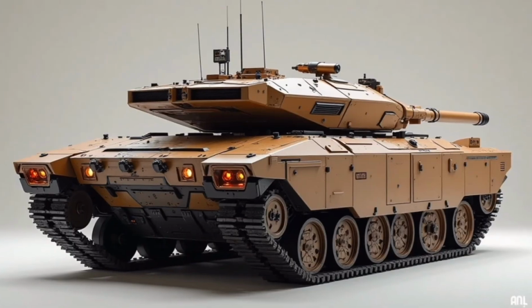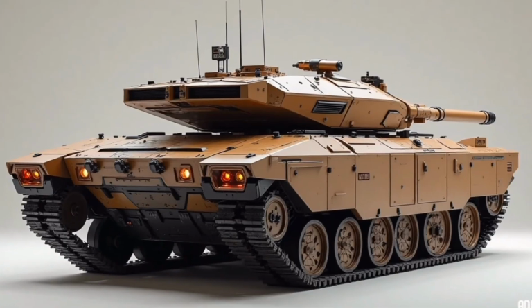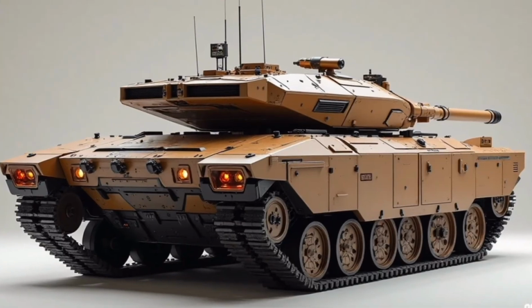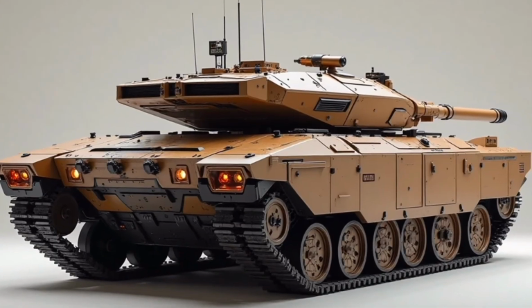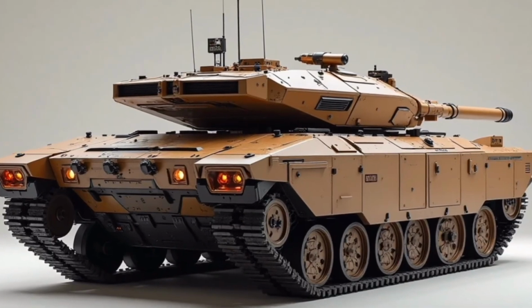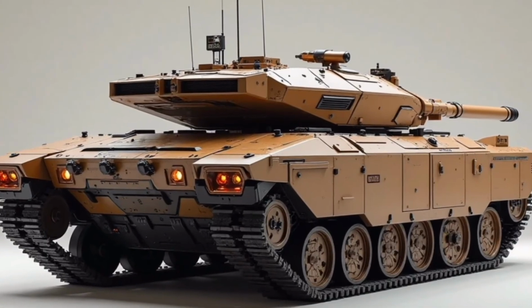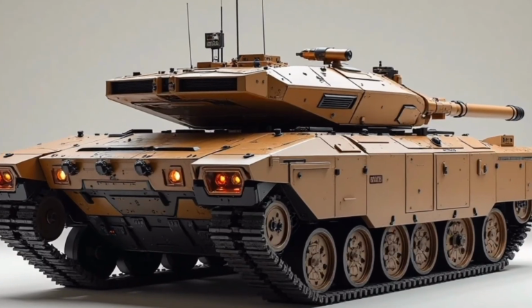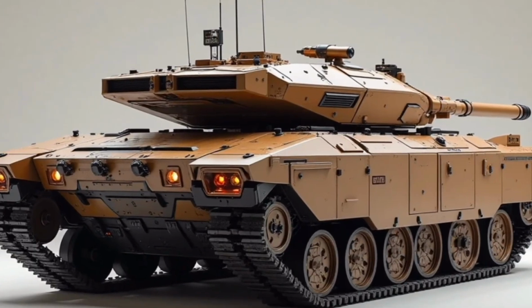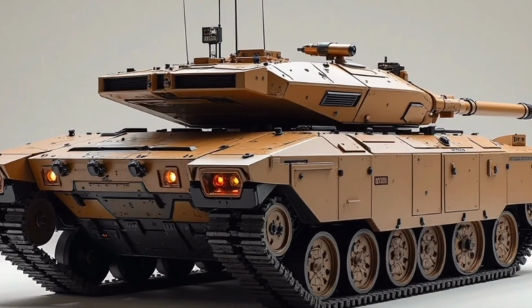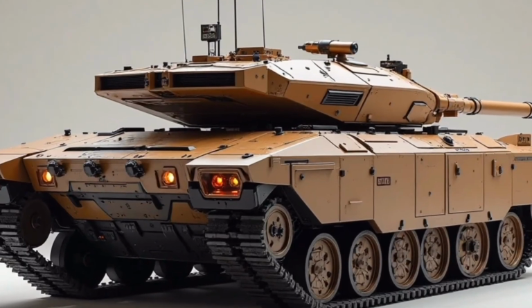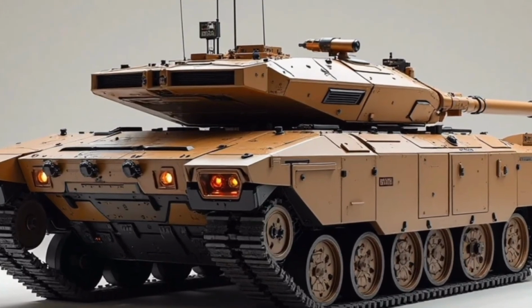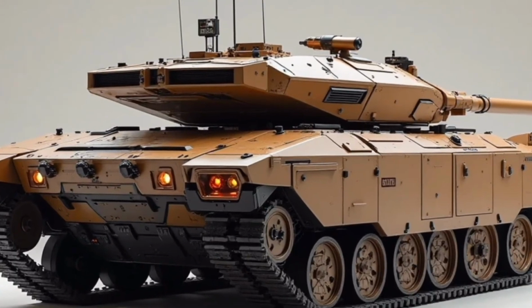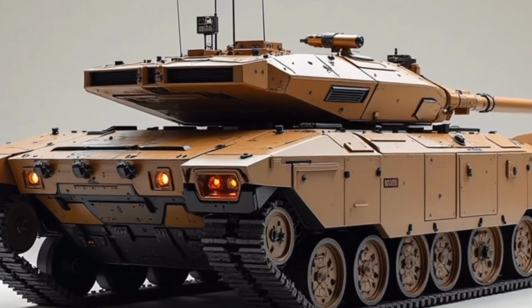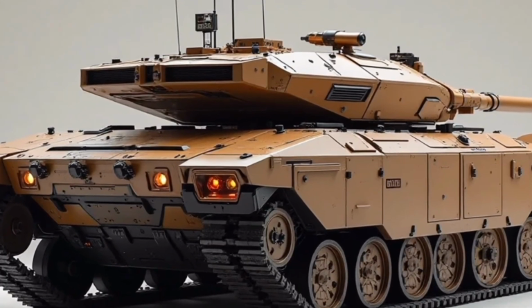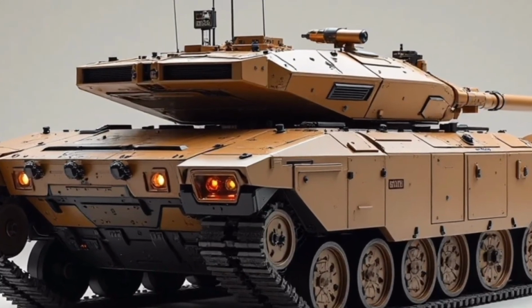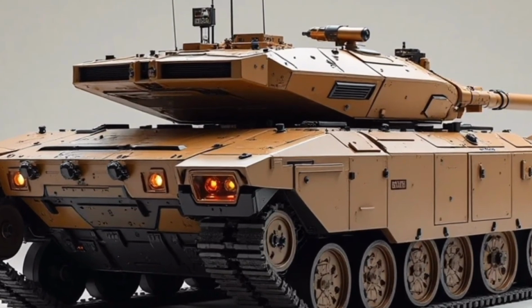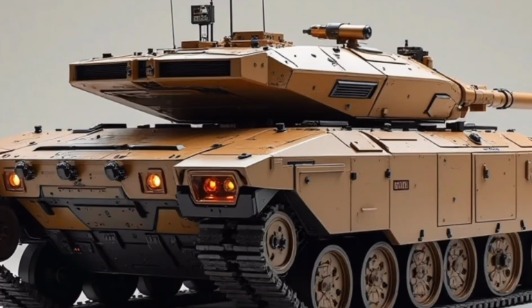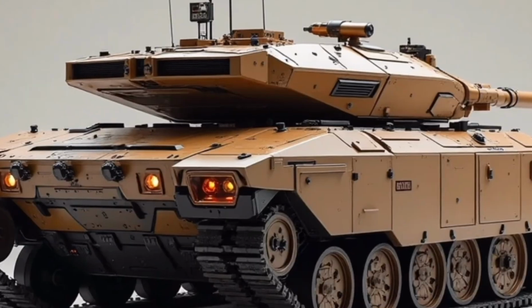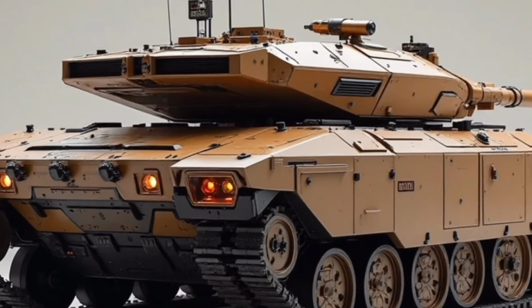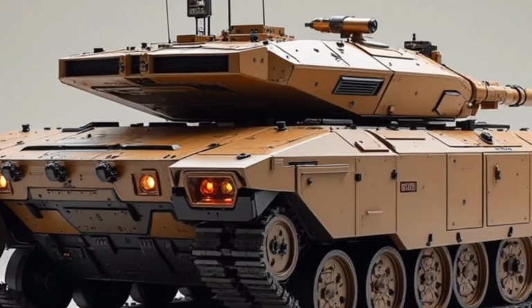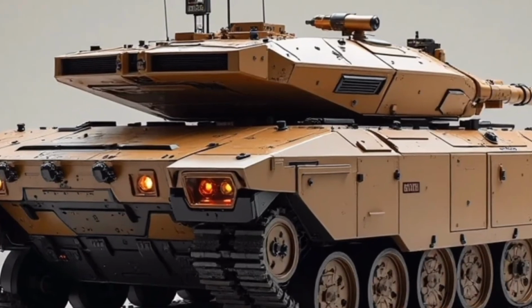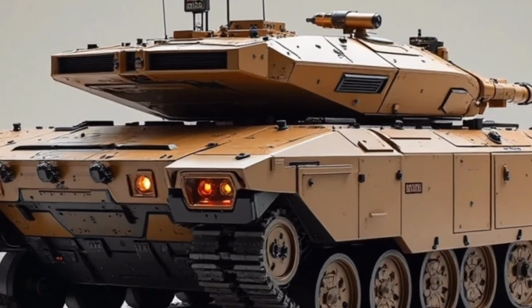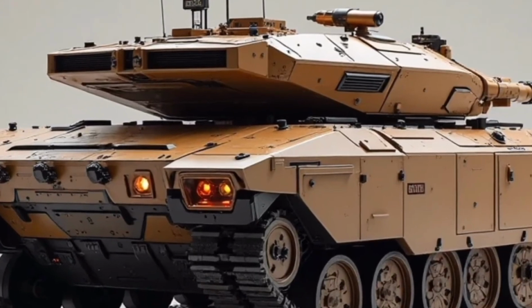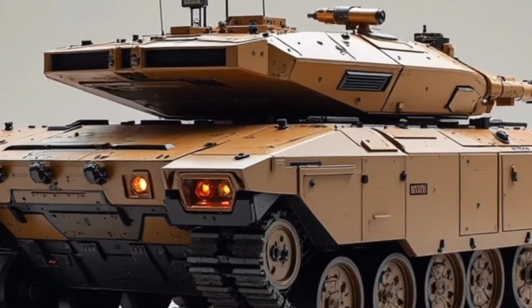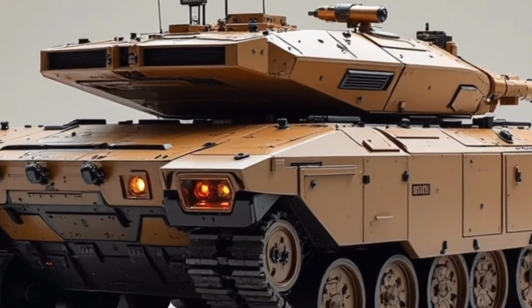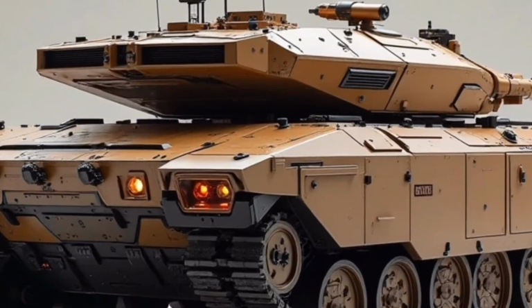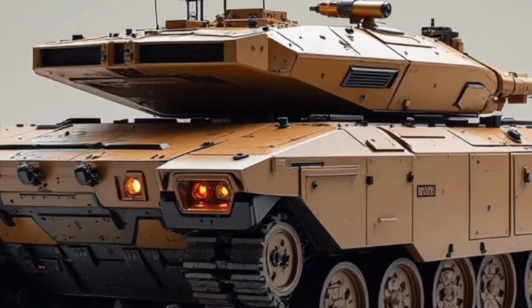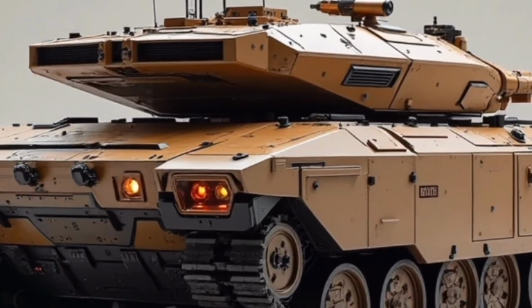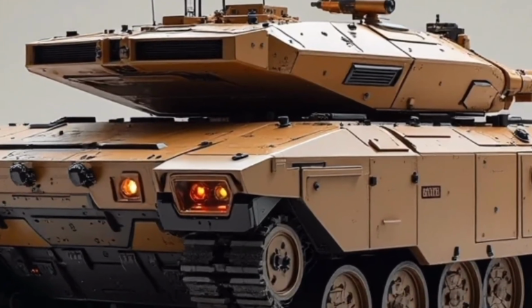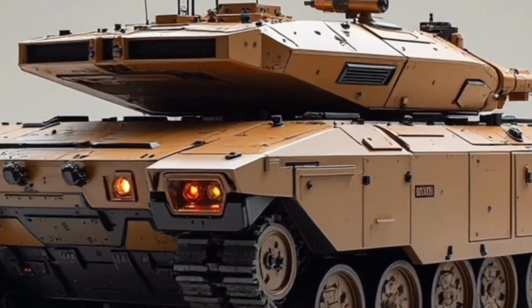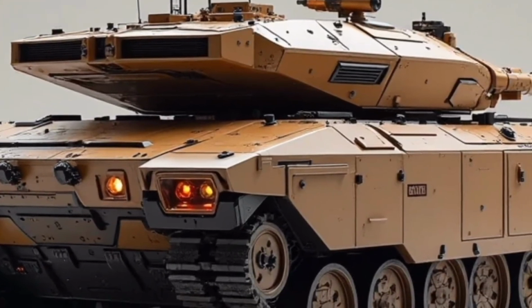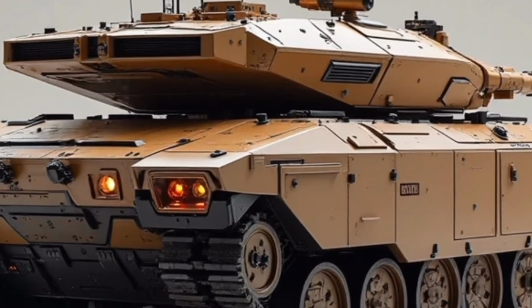Whether it's navigating urban environments or pushing through muddy rural zones, the K55 maintains balance, traction, and control.